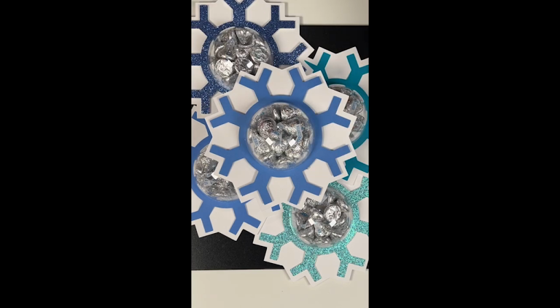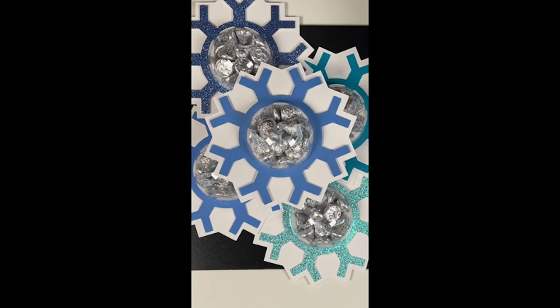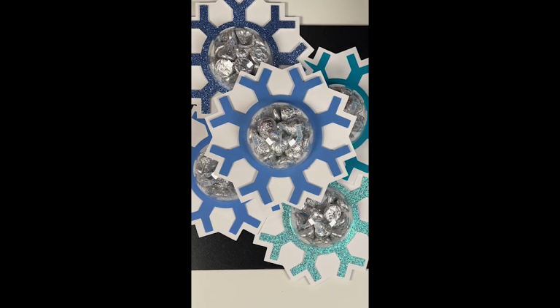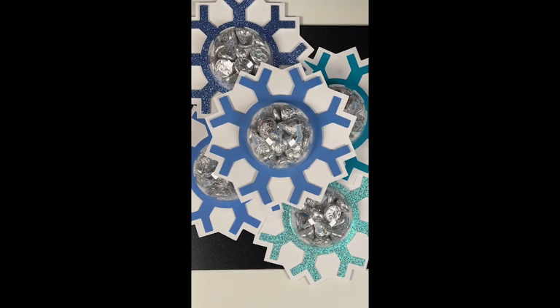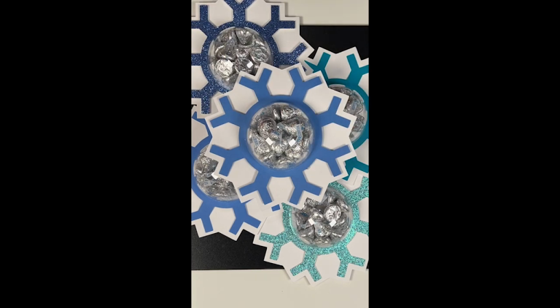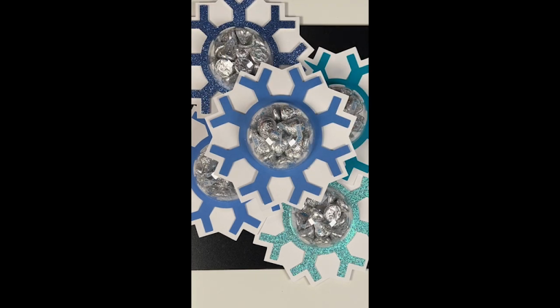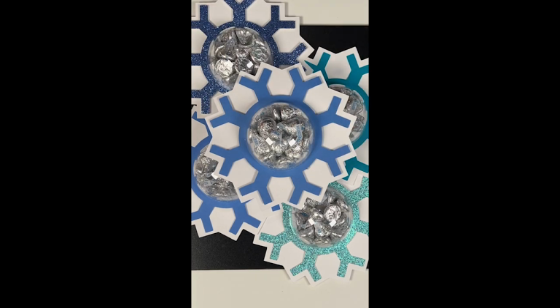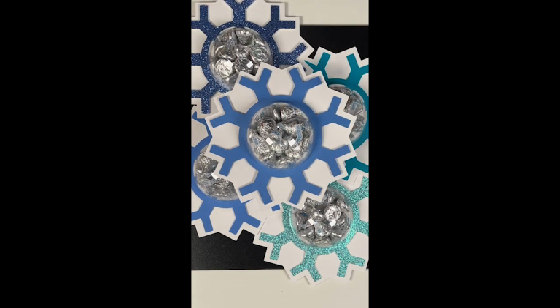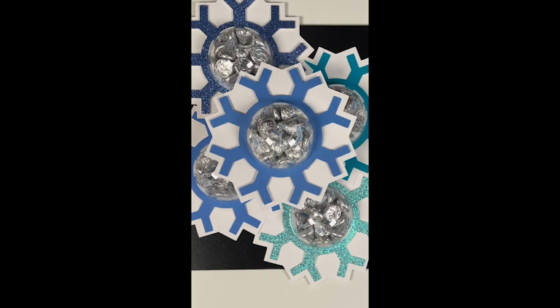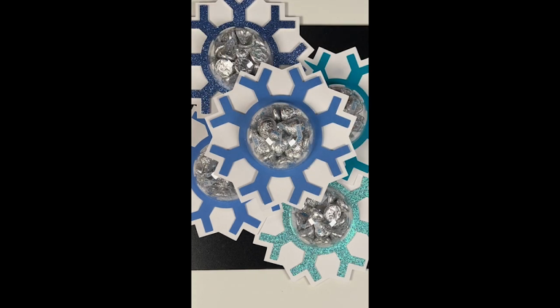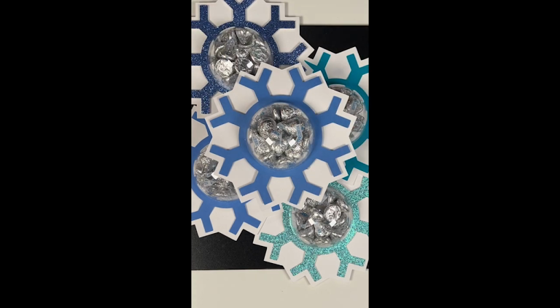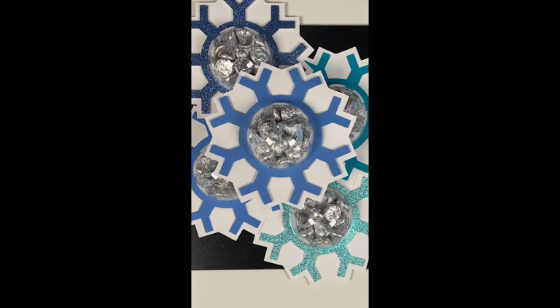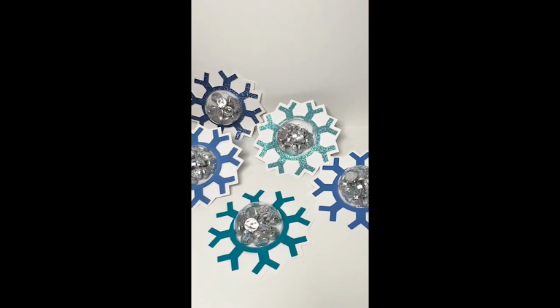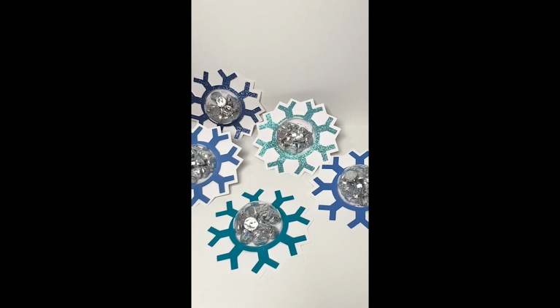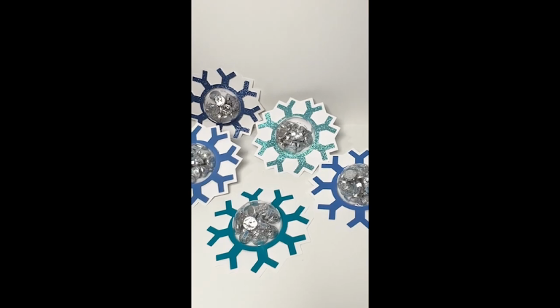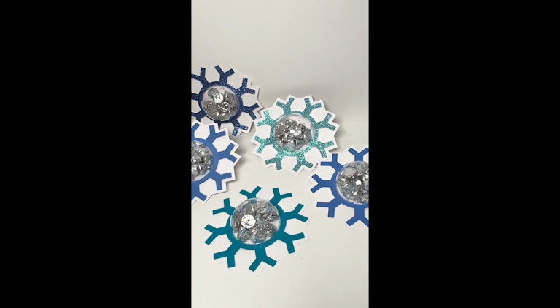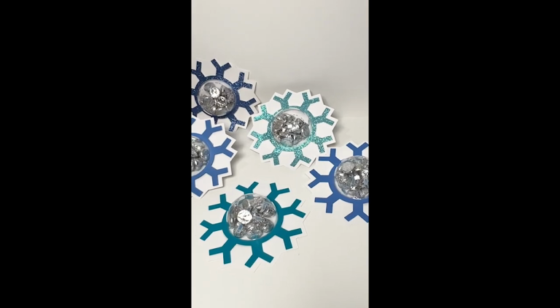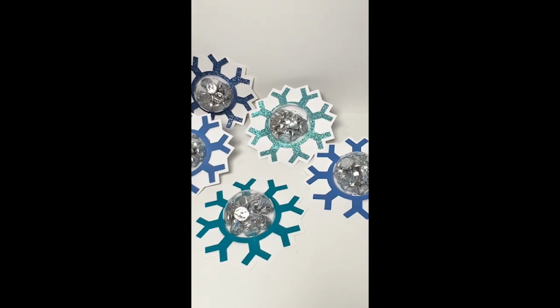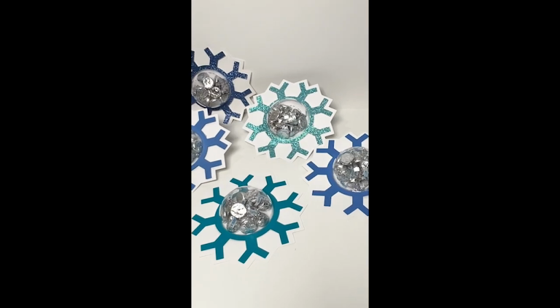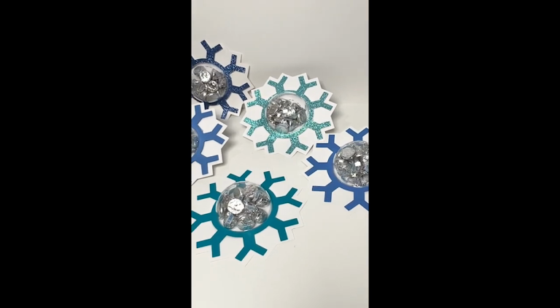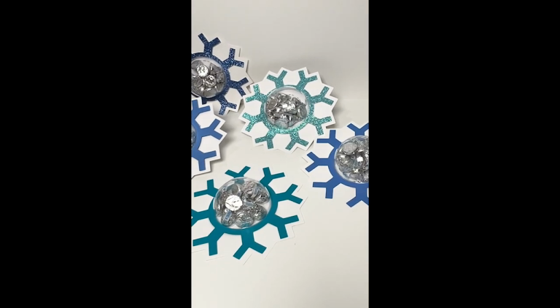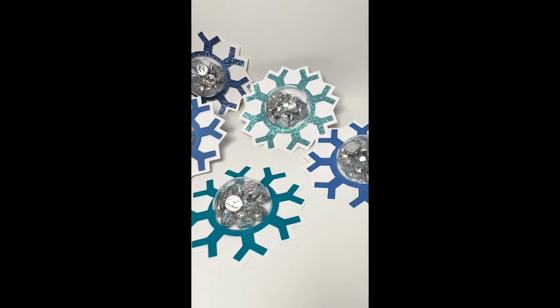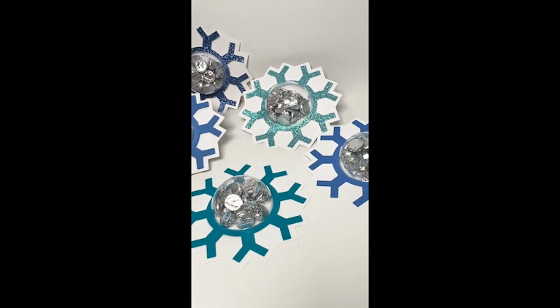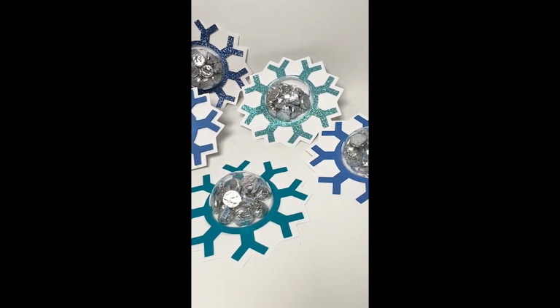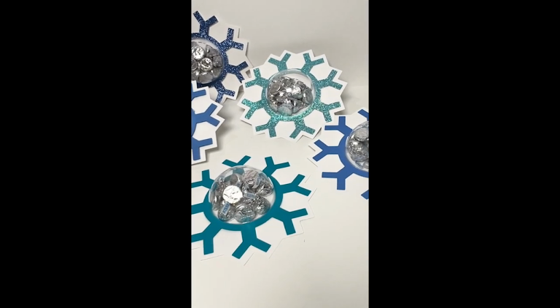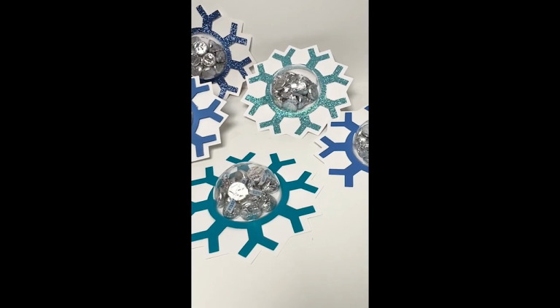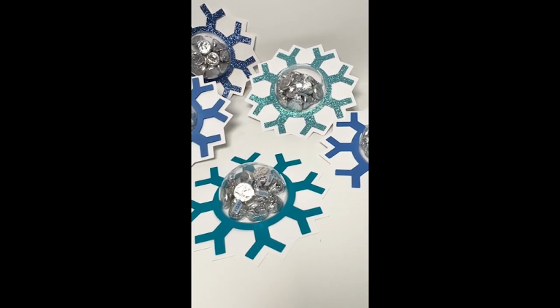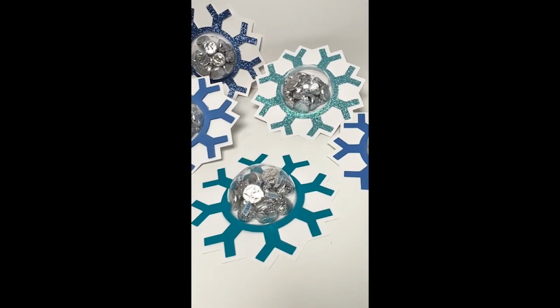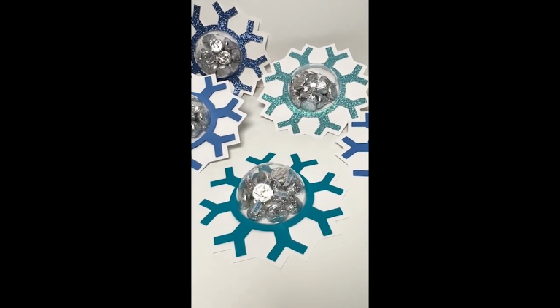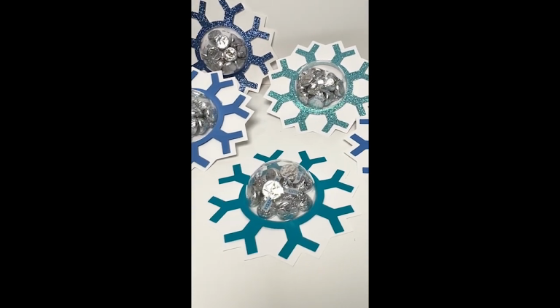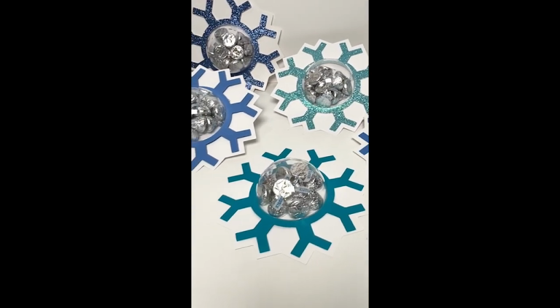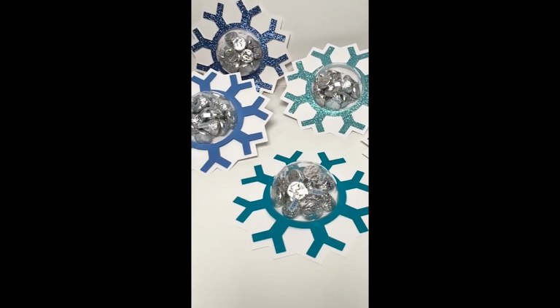You can find this and many other candy dome designs in my design bundles or Etsy shops.